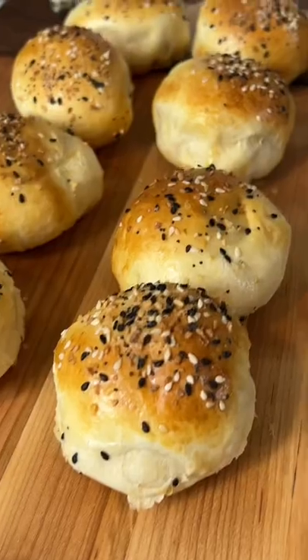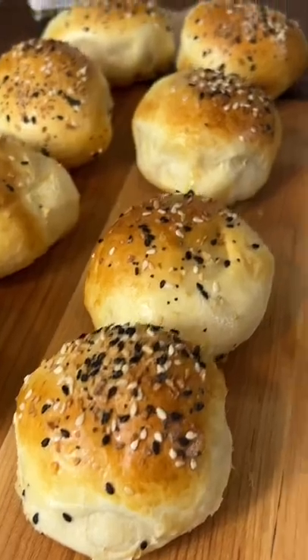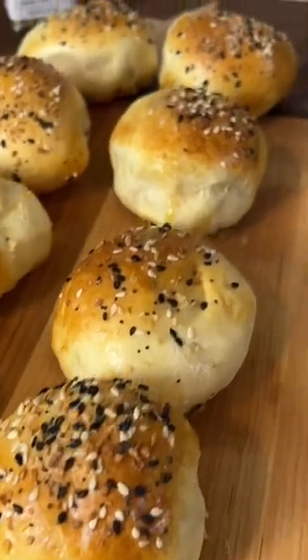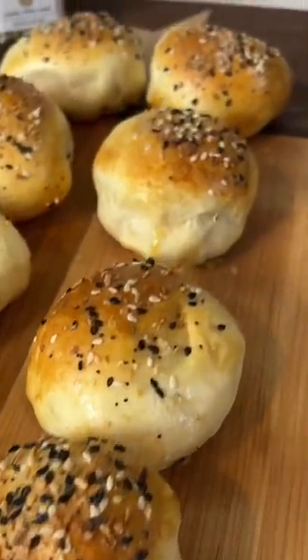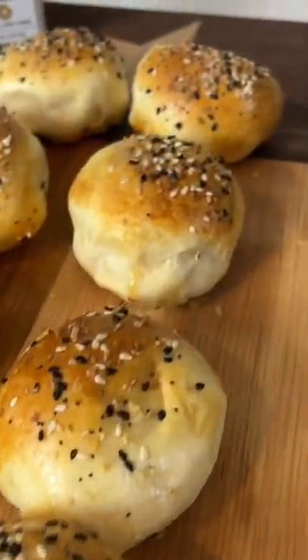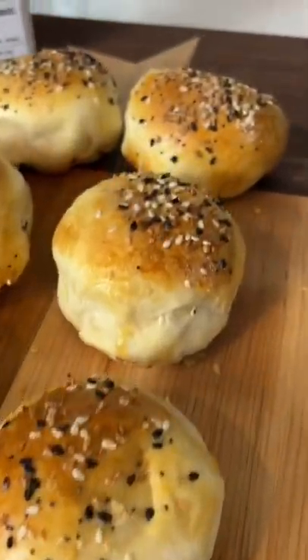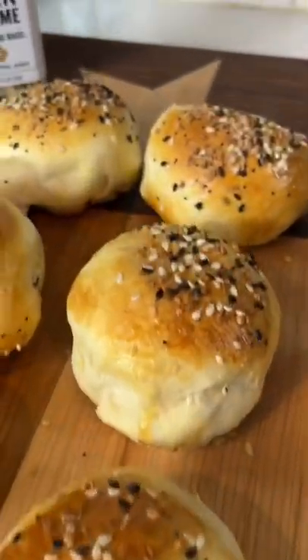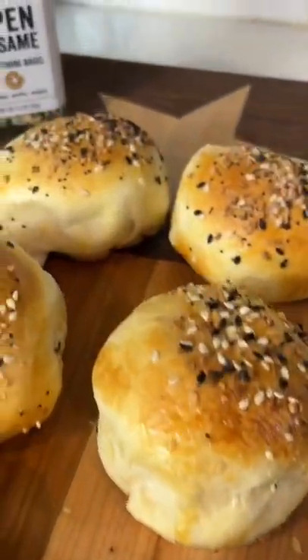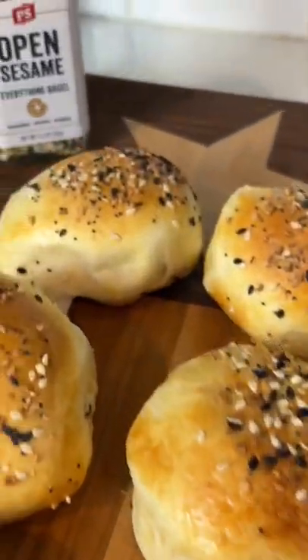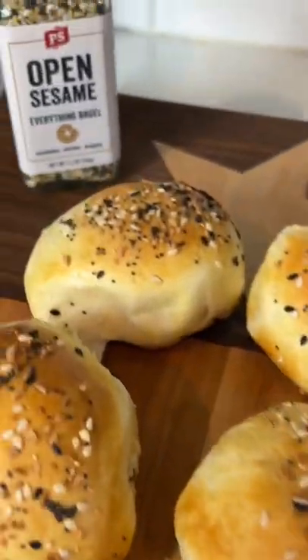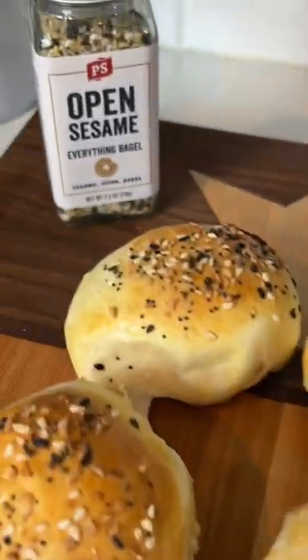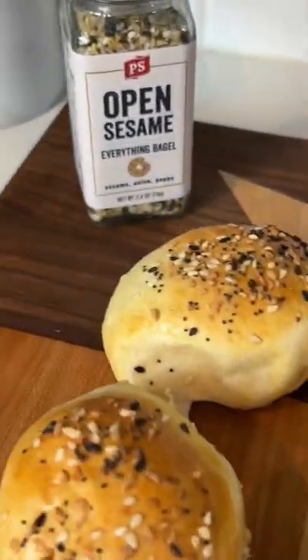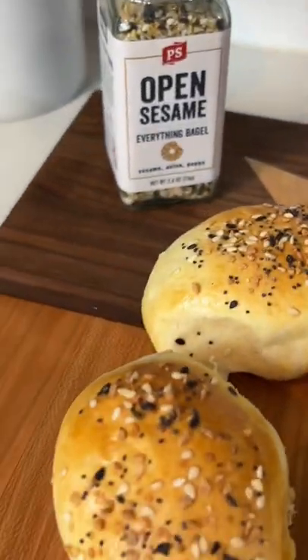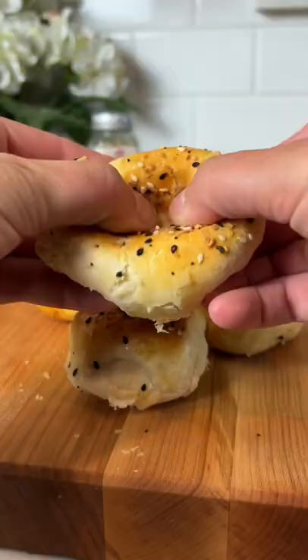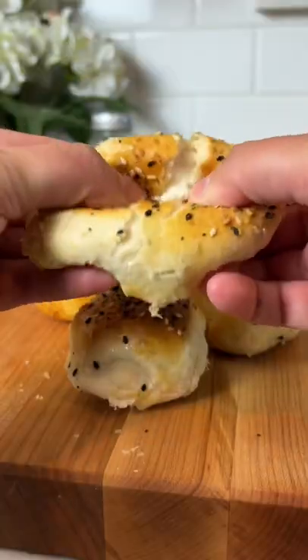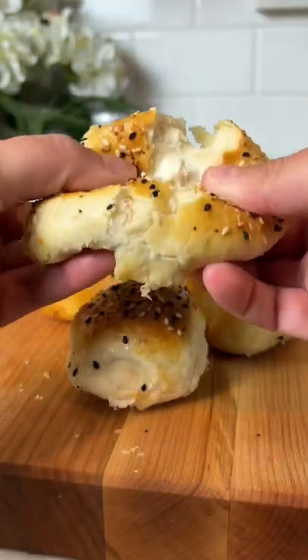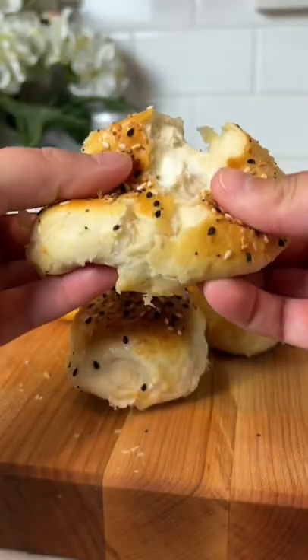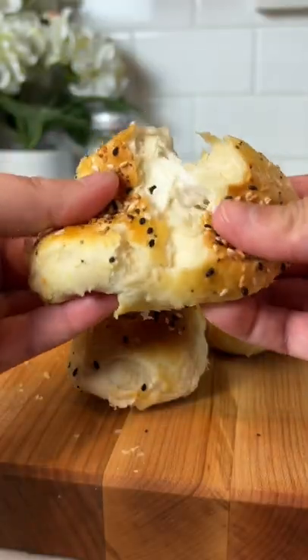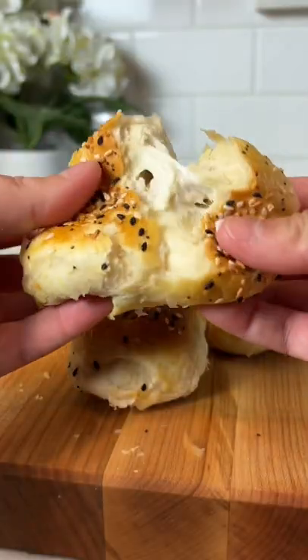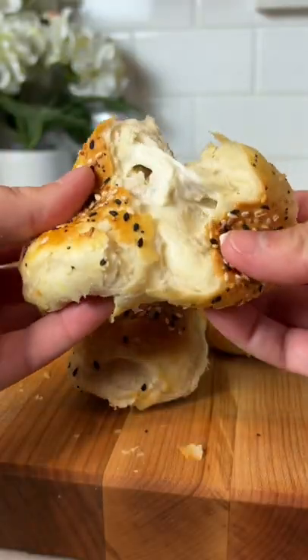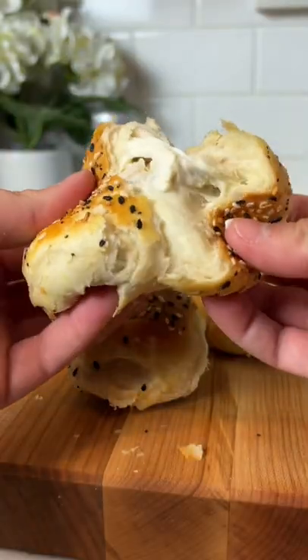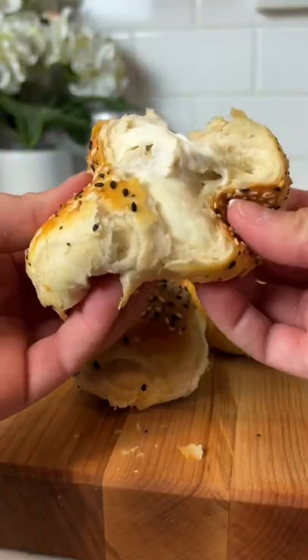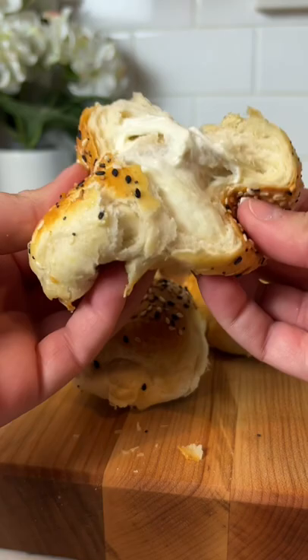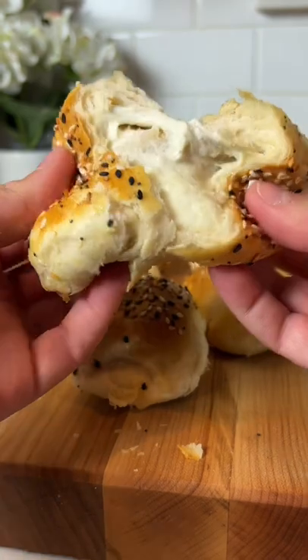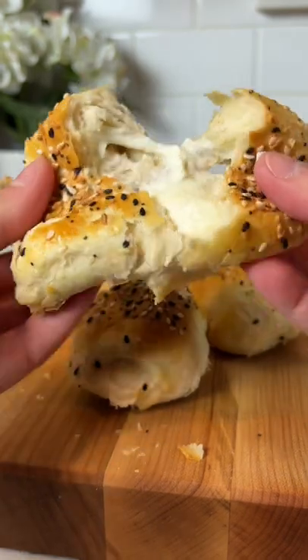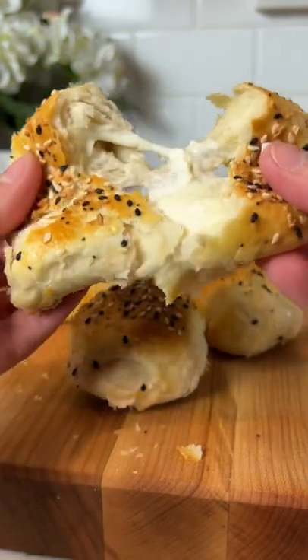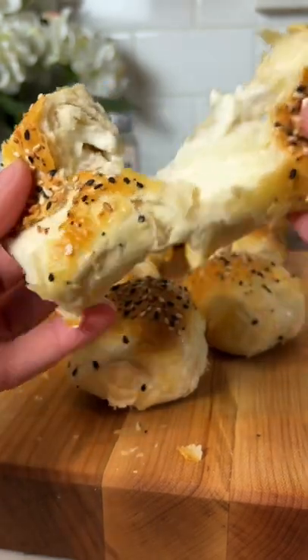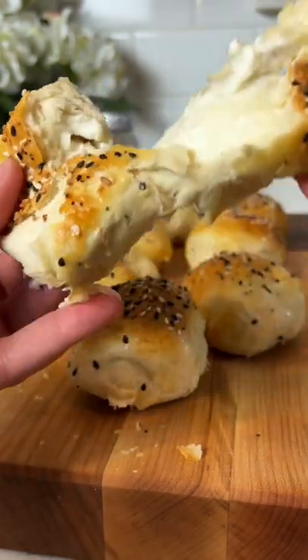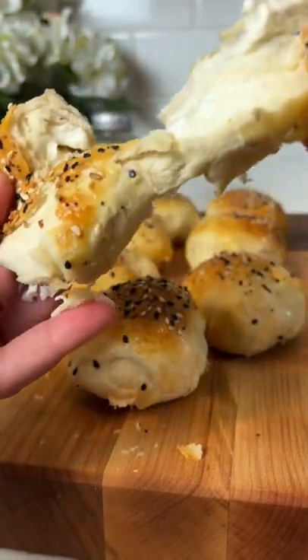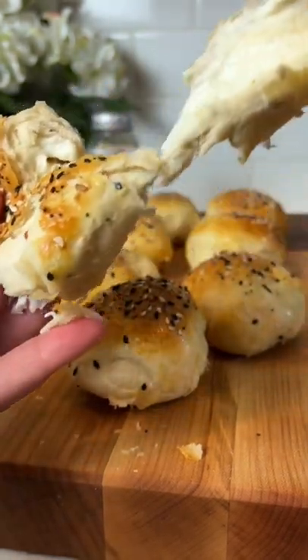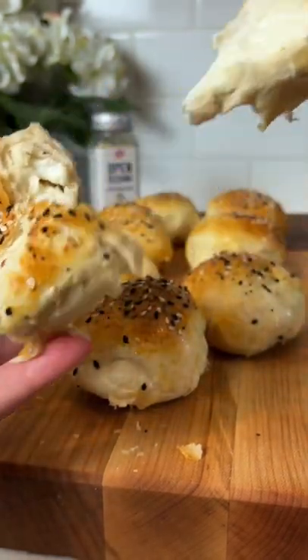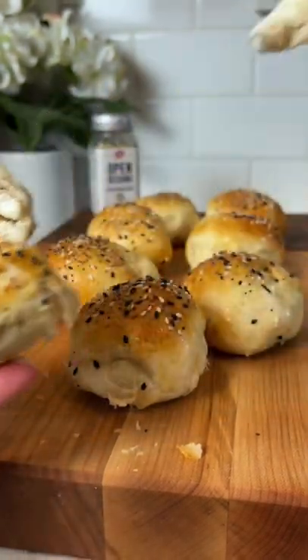Now you've got creamy, delicious stuffed bagel bites, and oh my gosh, they are so good.